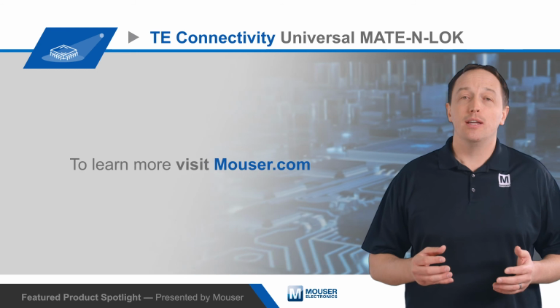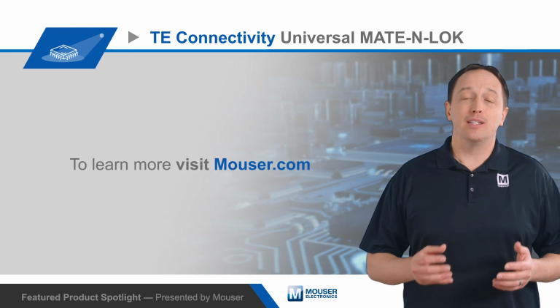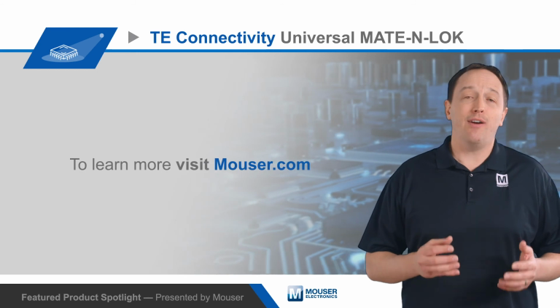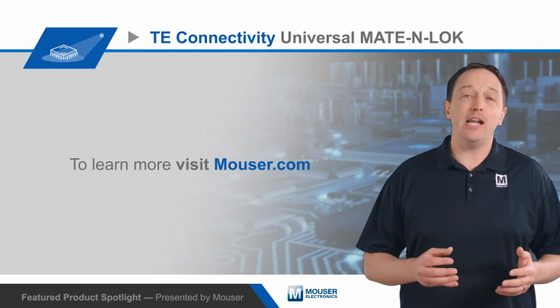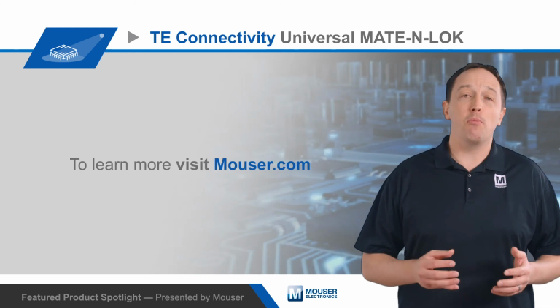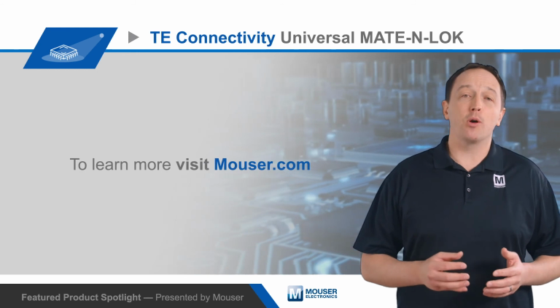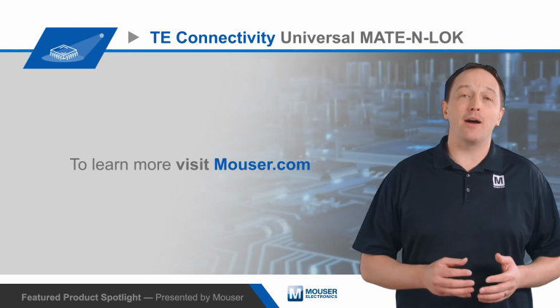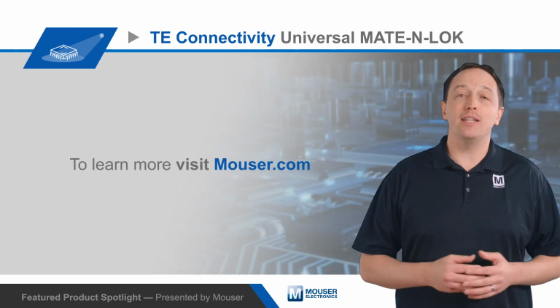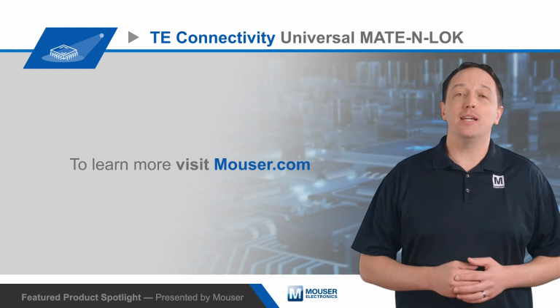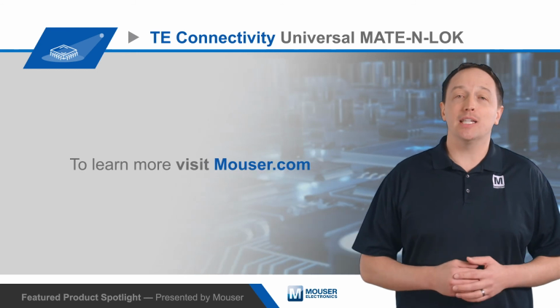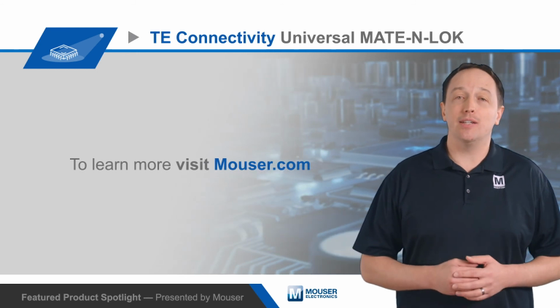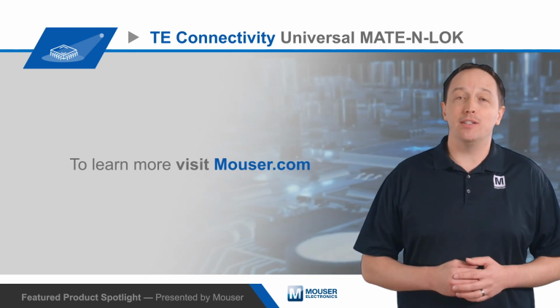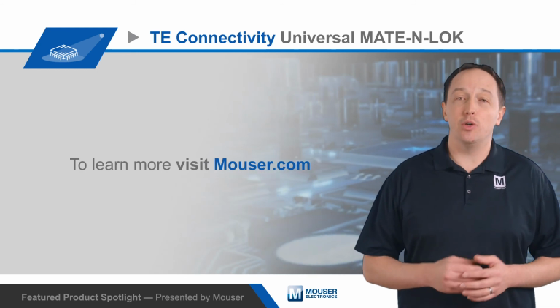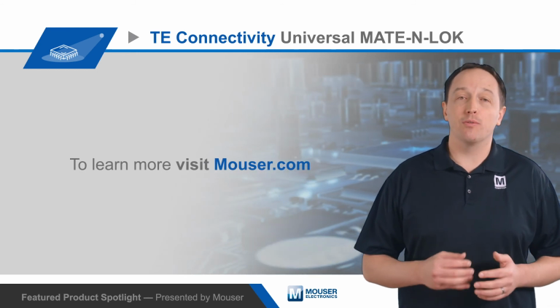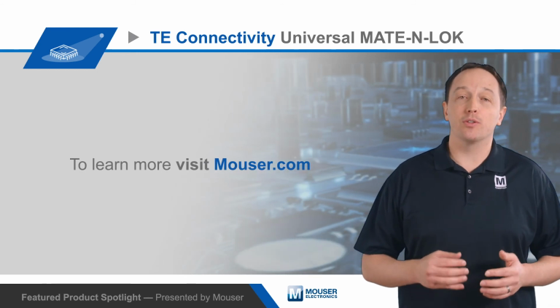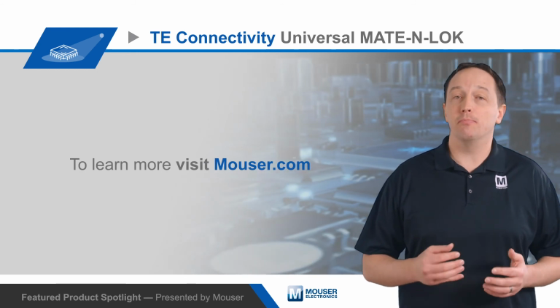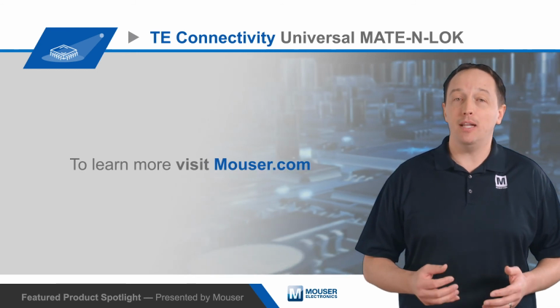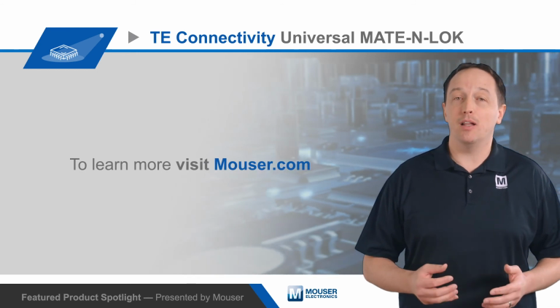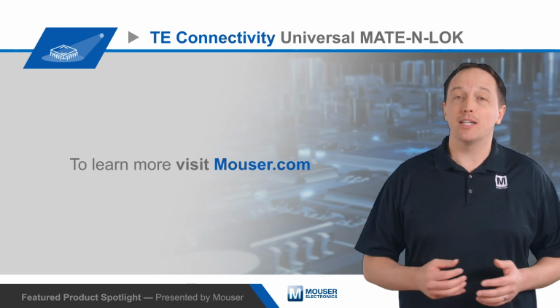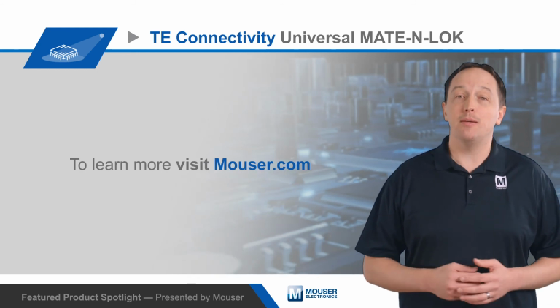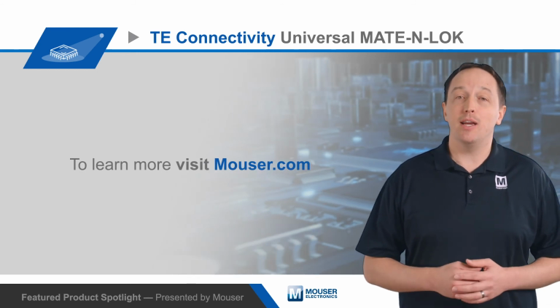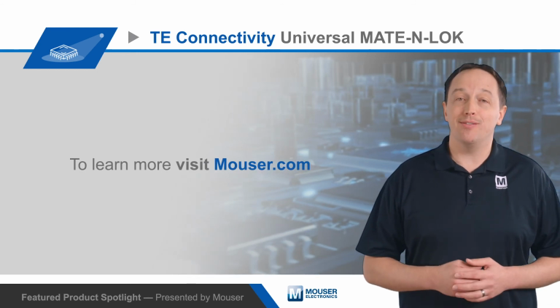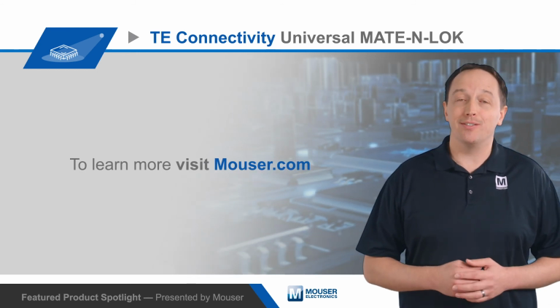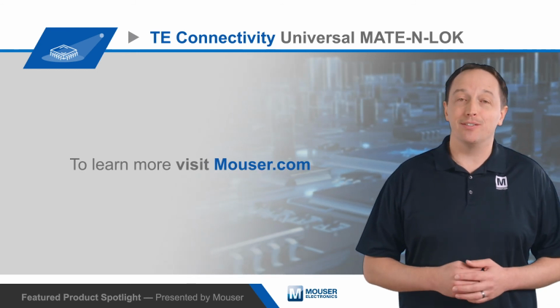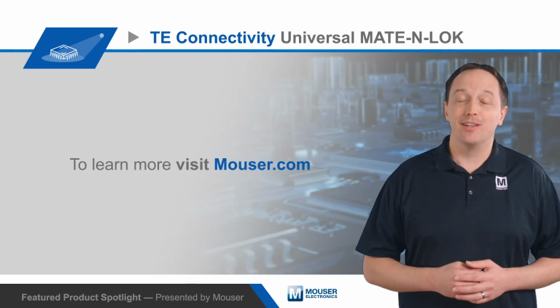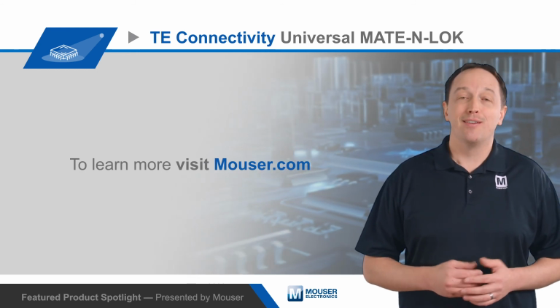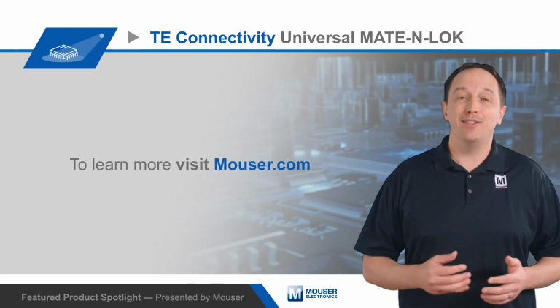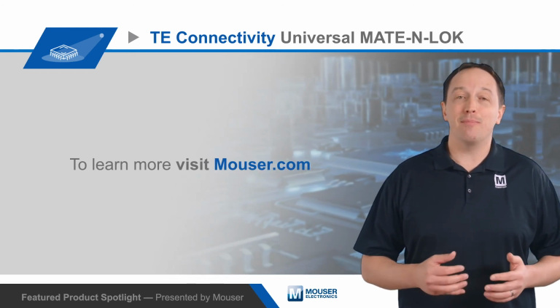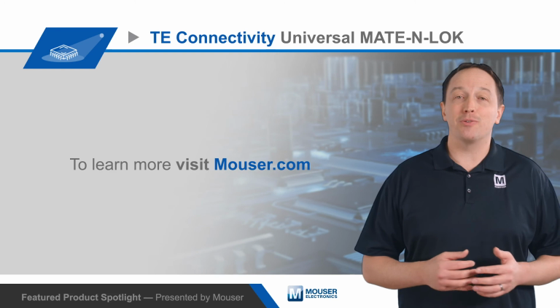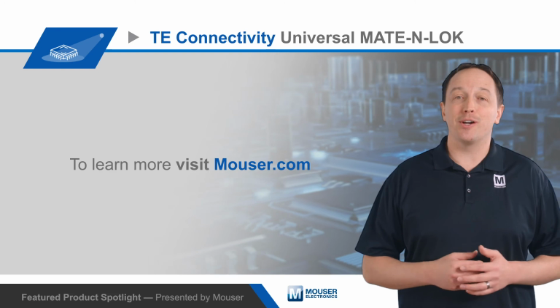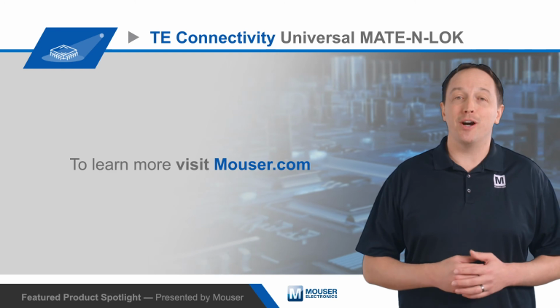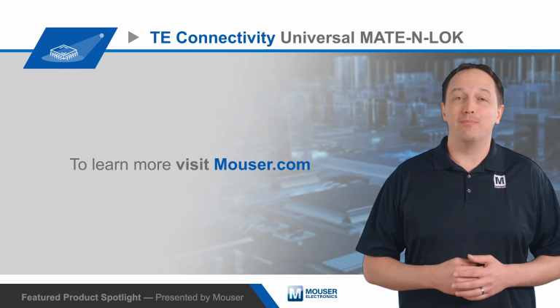To find out more about TE Connectivity's Universal Mate and Lock TPA devices, visit mauser.com.